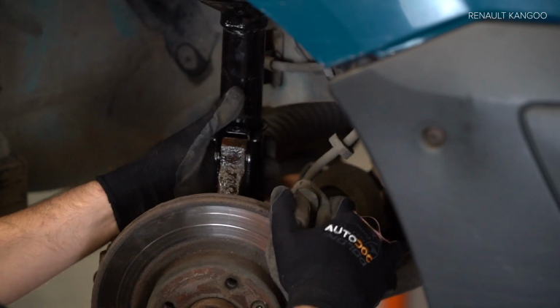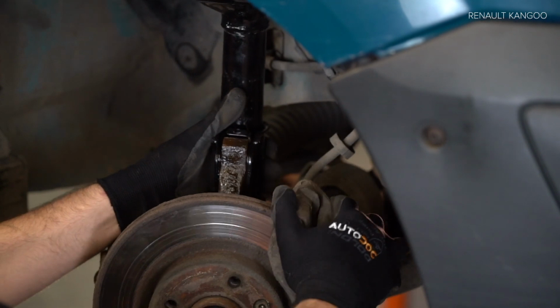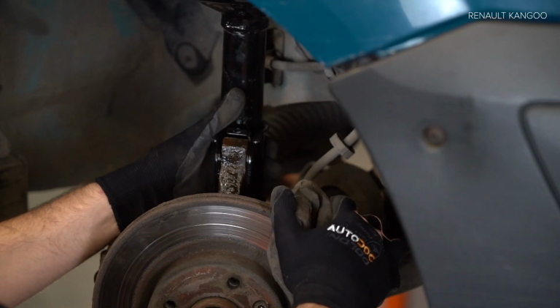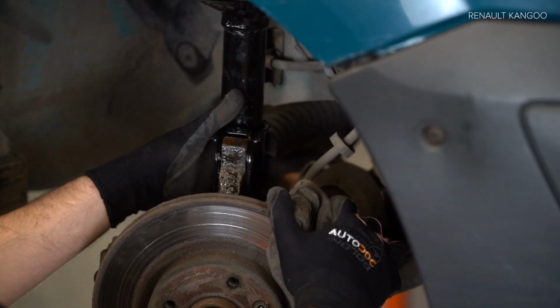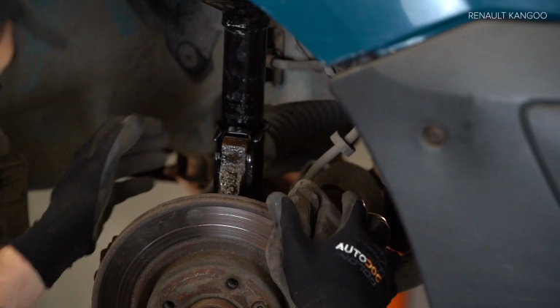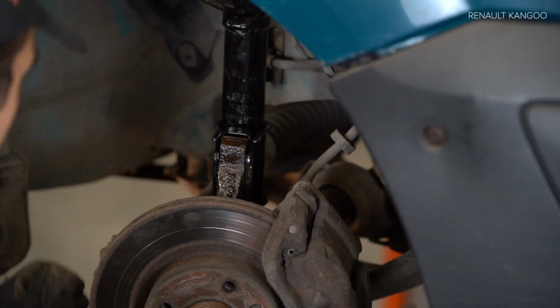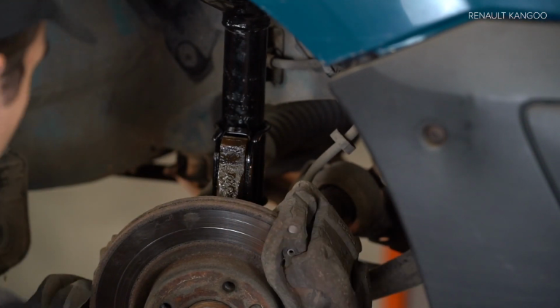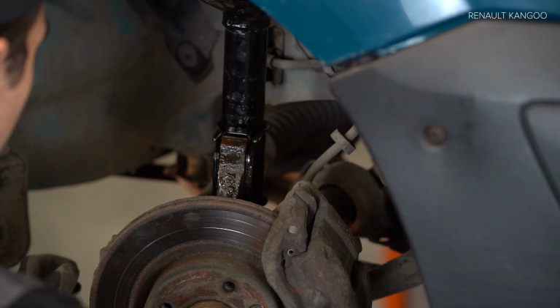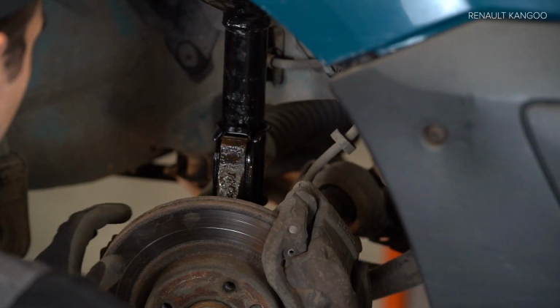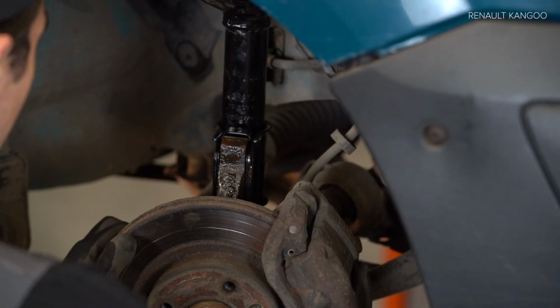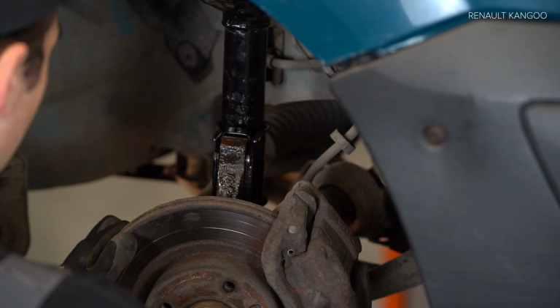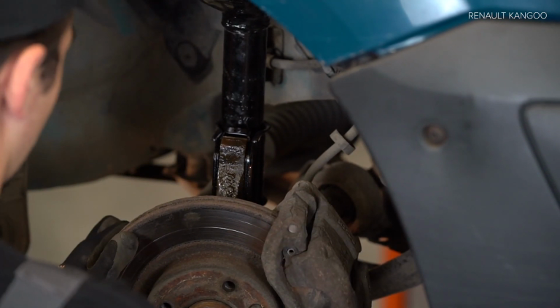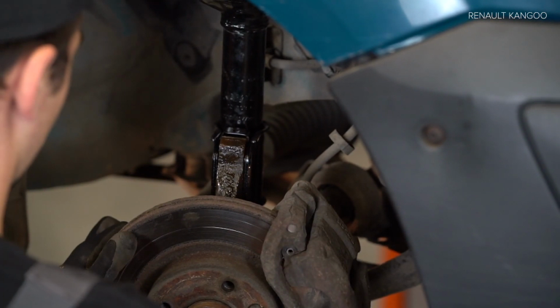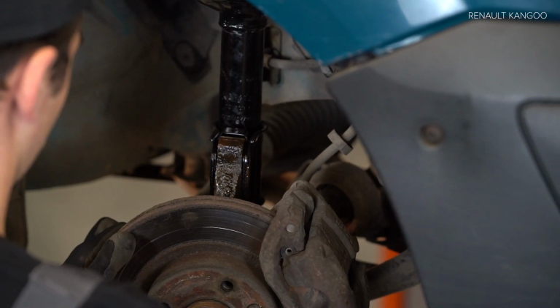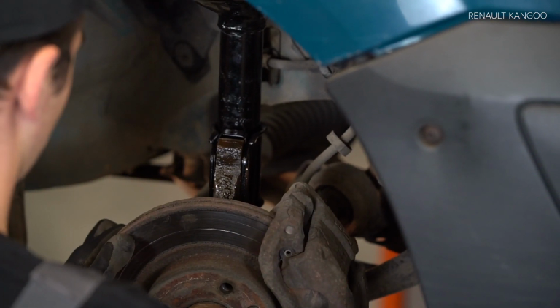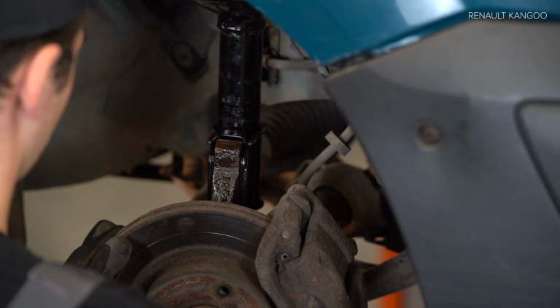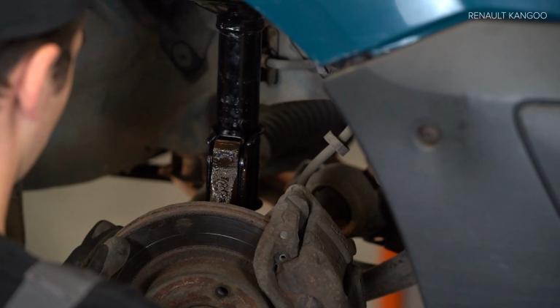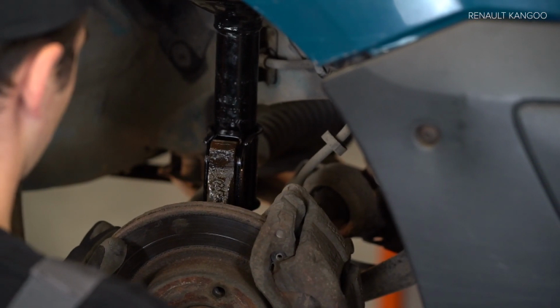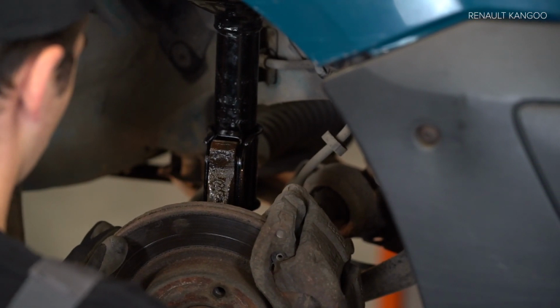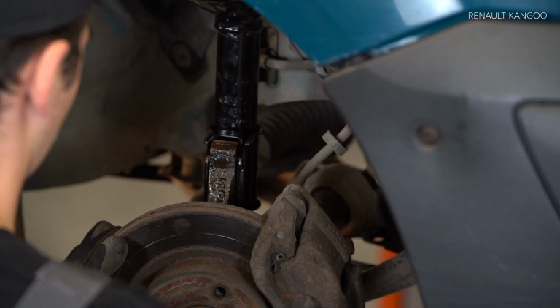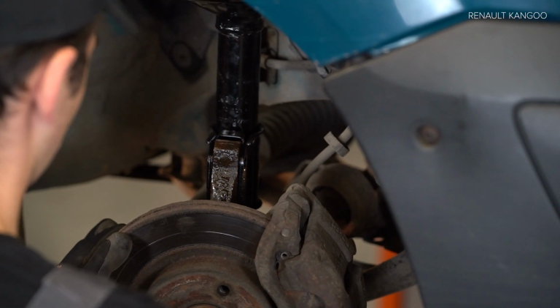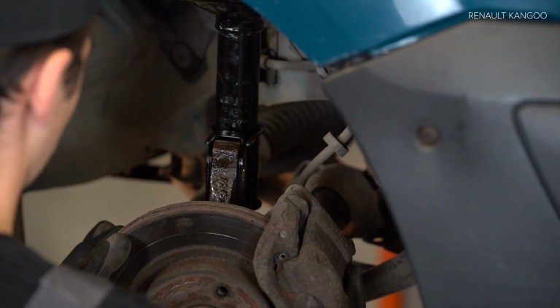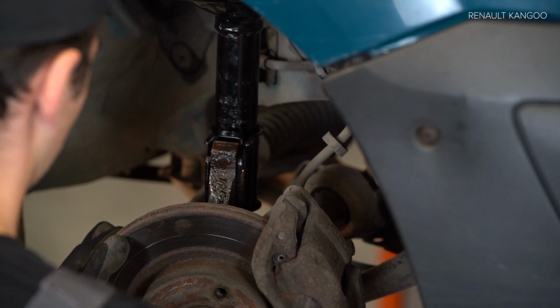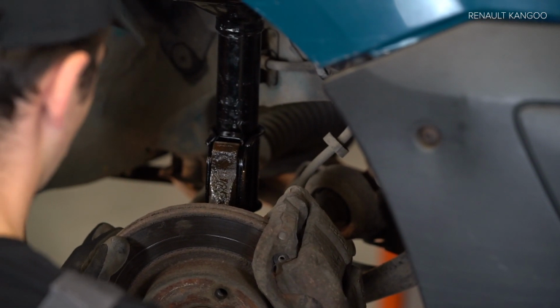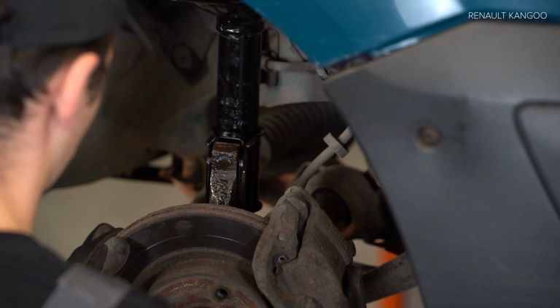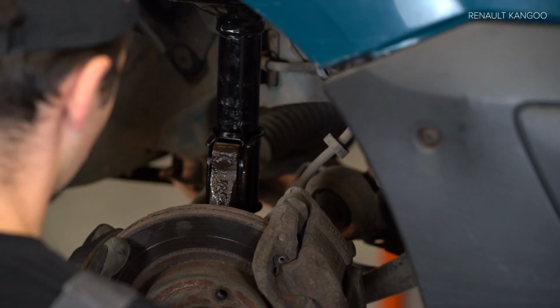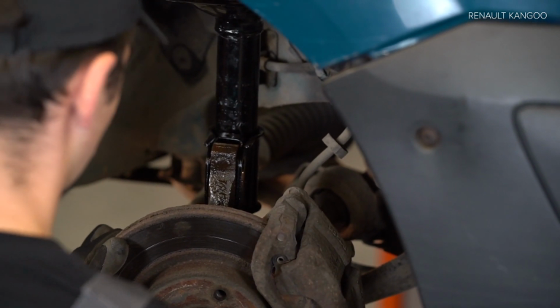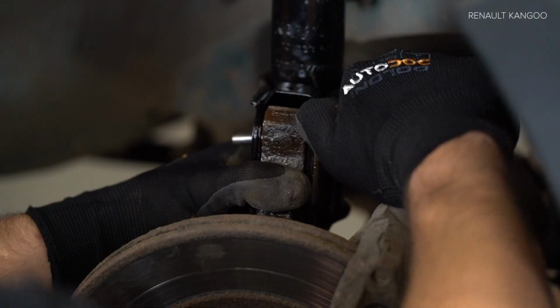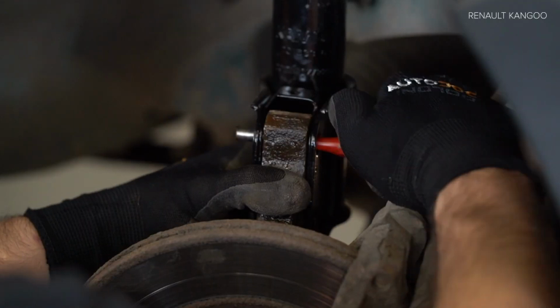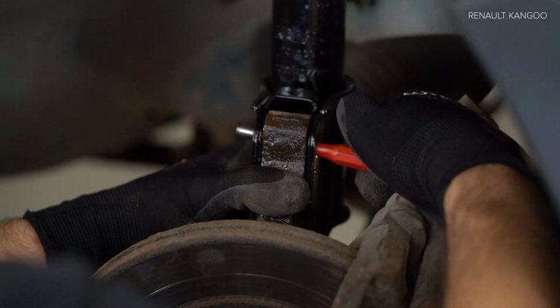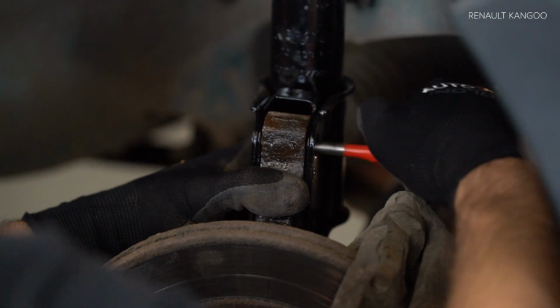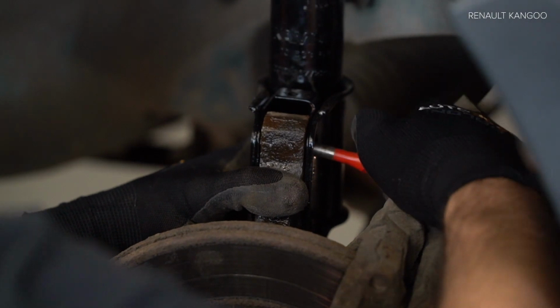Step 9. Clean the vehicle. Step 10. Clean the vehicle. Step 11. Clean the vehicle. Step 12. Clean the vehicle.